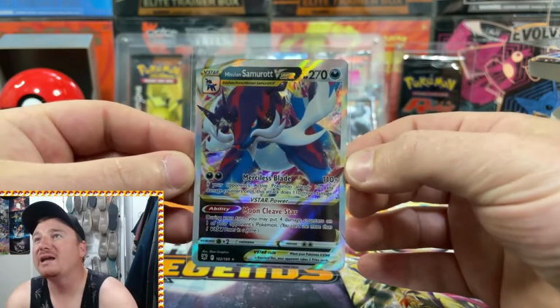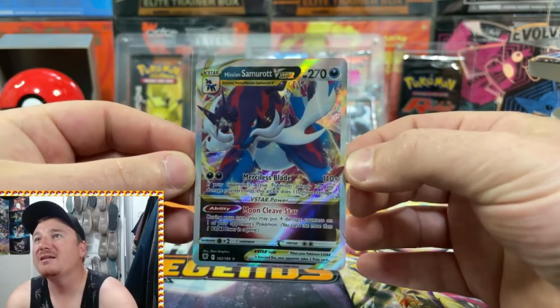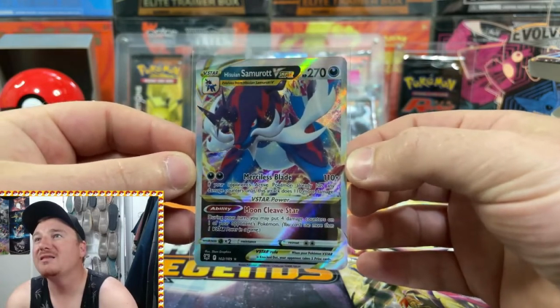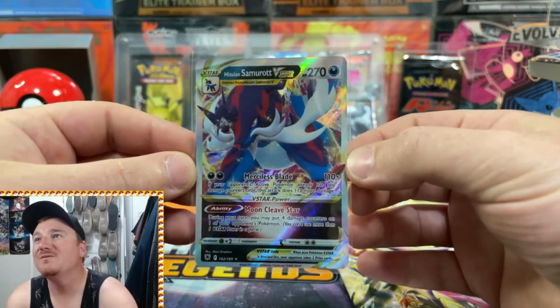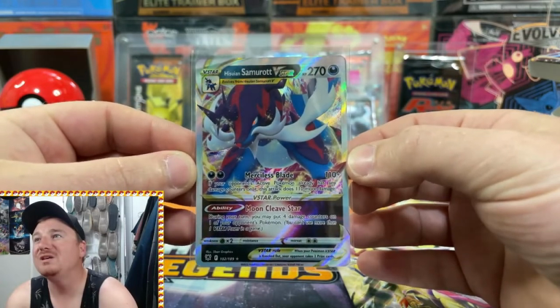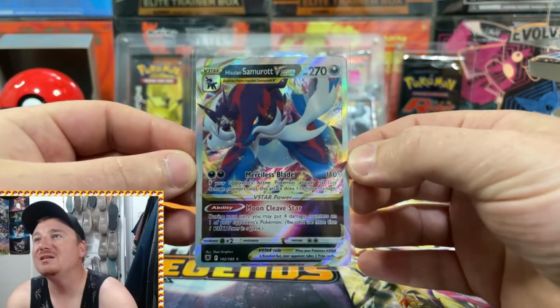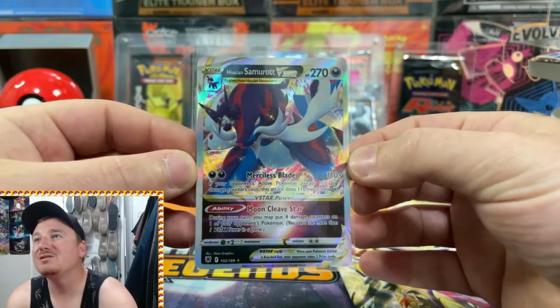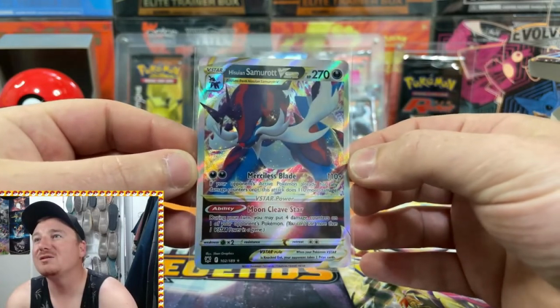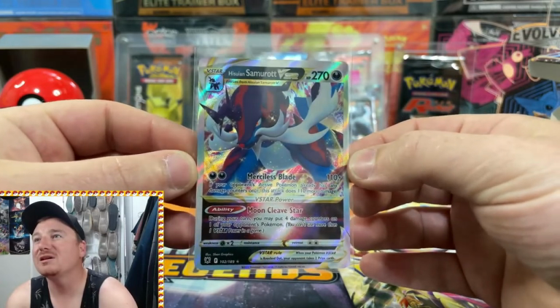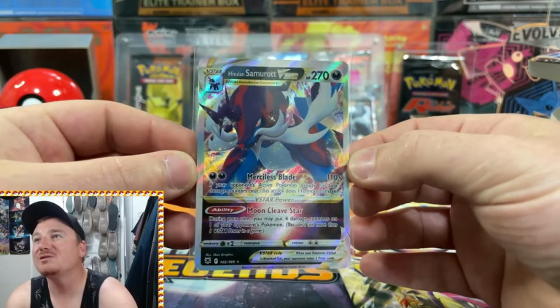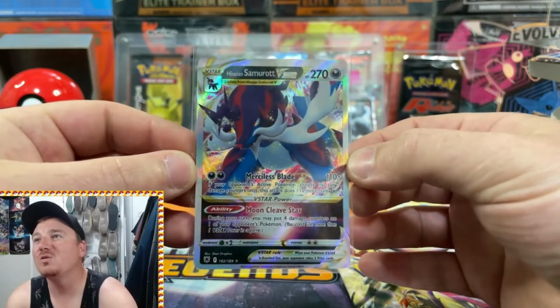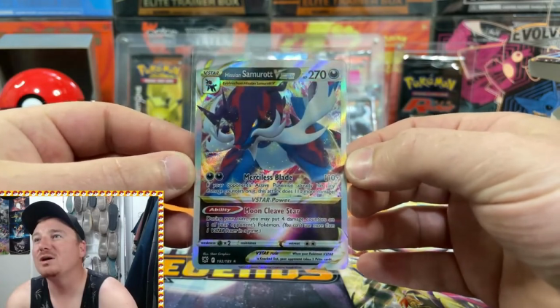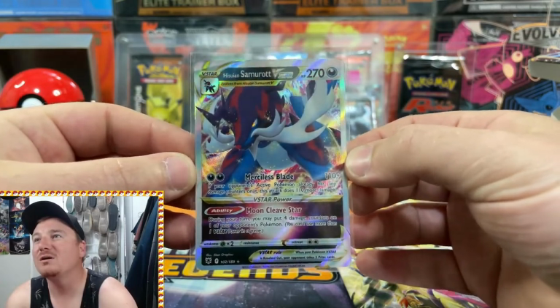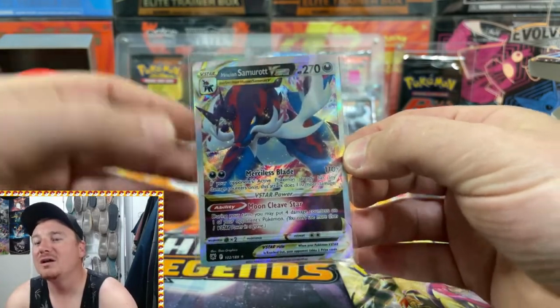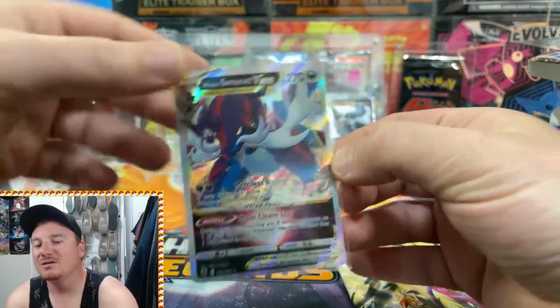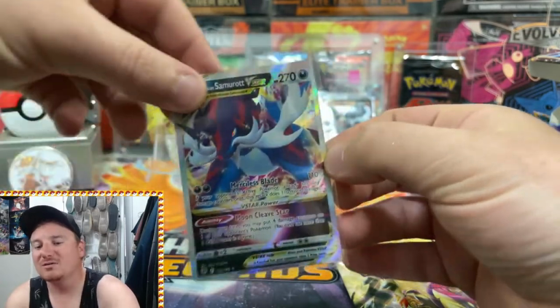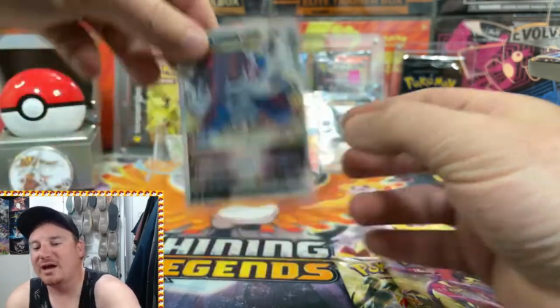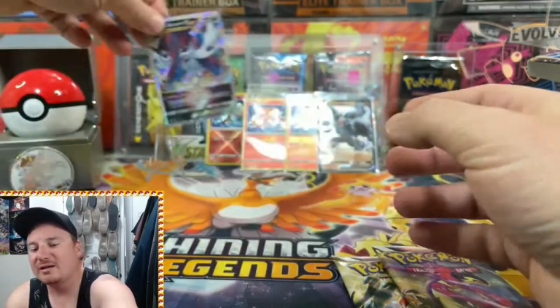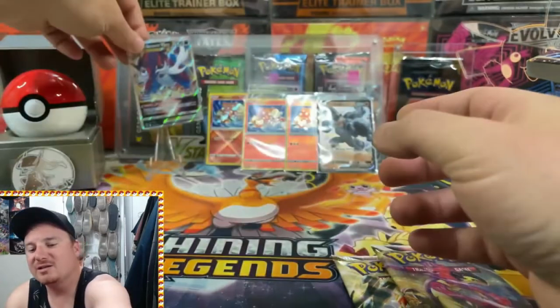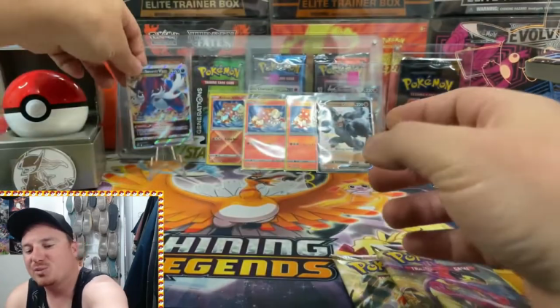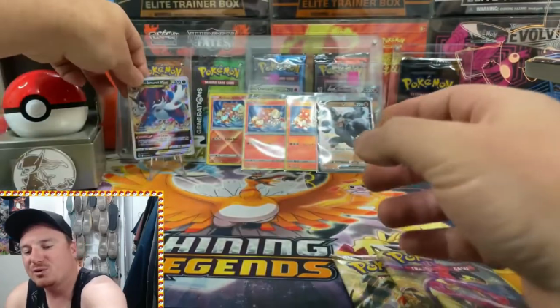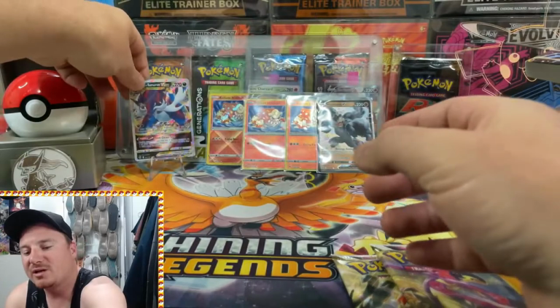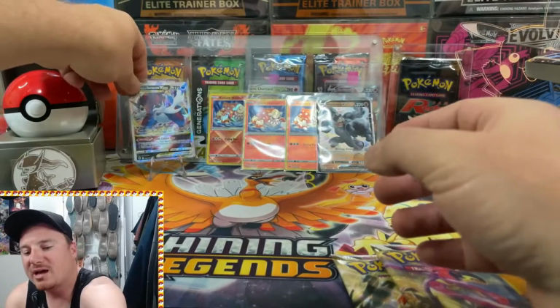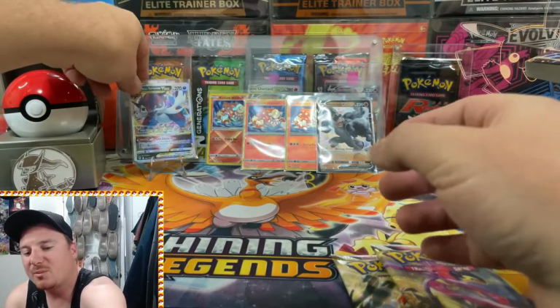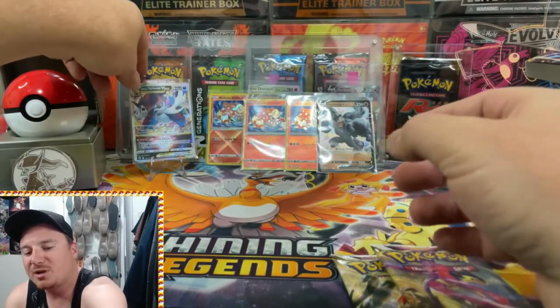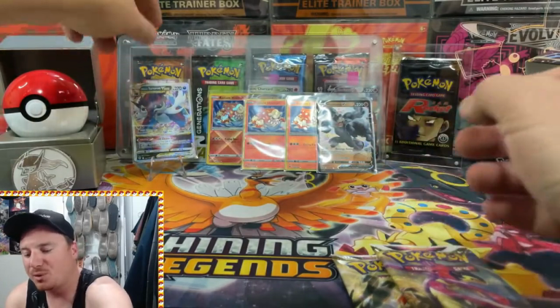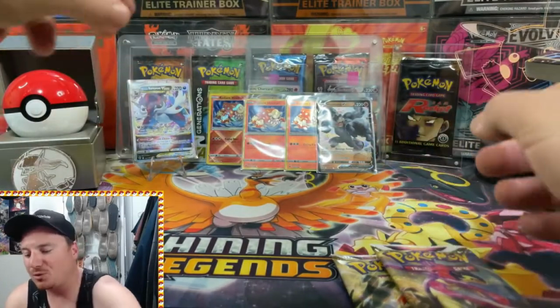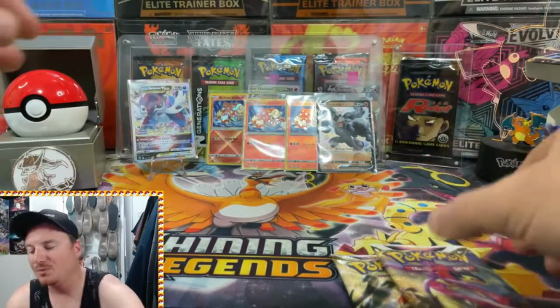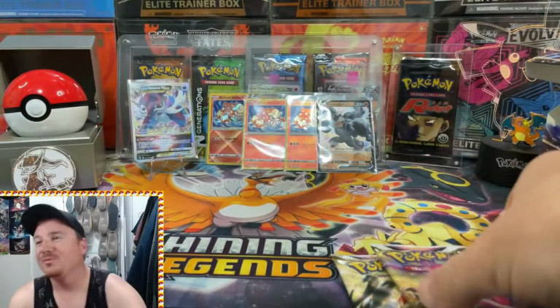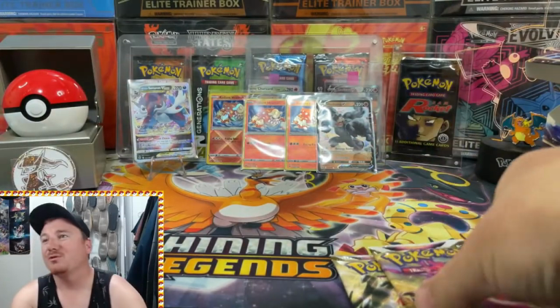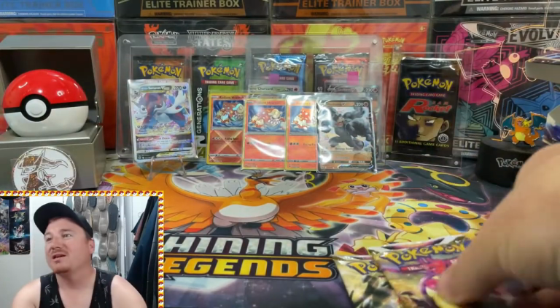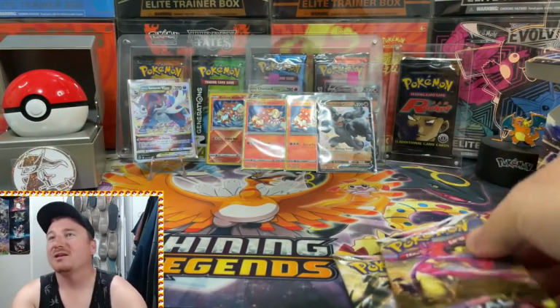And the Hisuian Samurott V-Star! This has officially become the Hisuian Samurott opening right here — we have pulled them all out: the holo, the reverse holo, the stamped promo holo, and the V-Star as well. So that is a pretty epic pull right there.